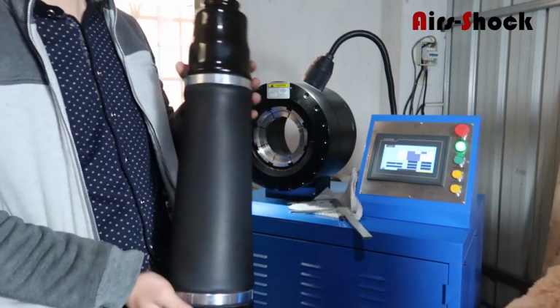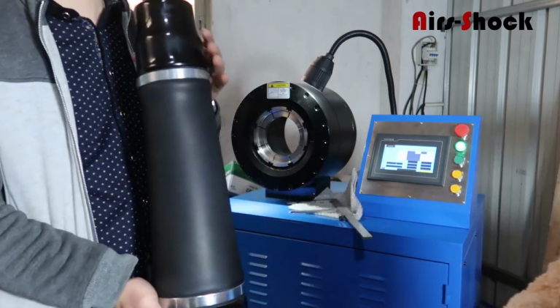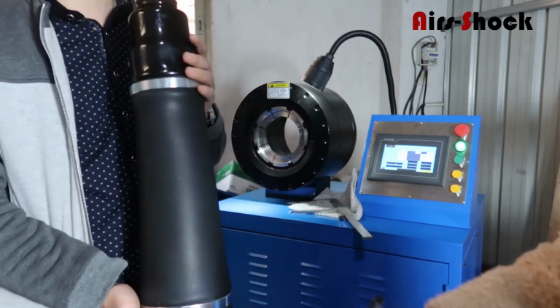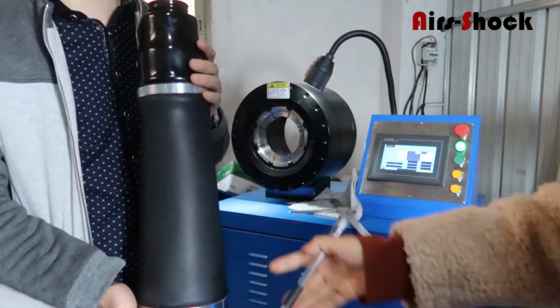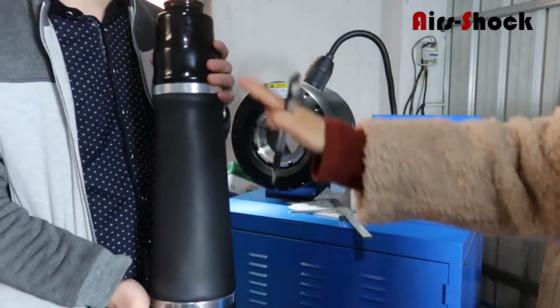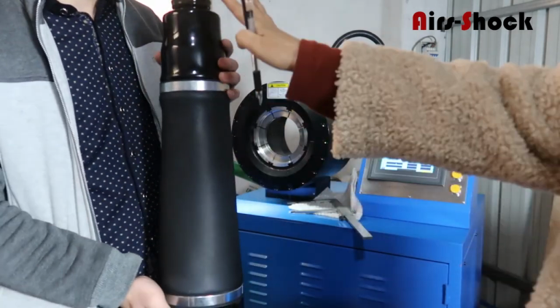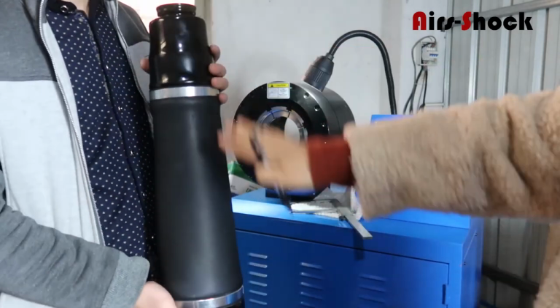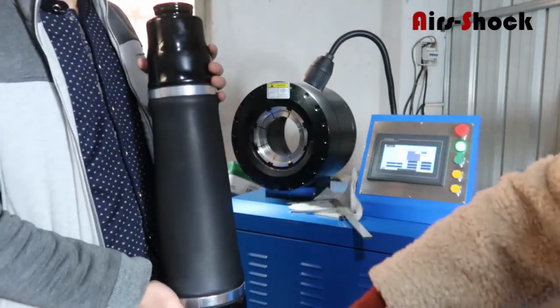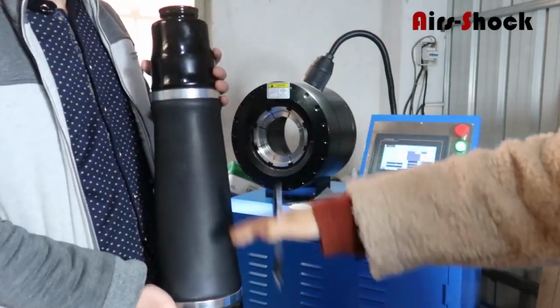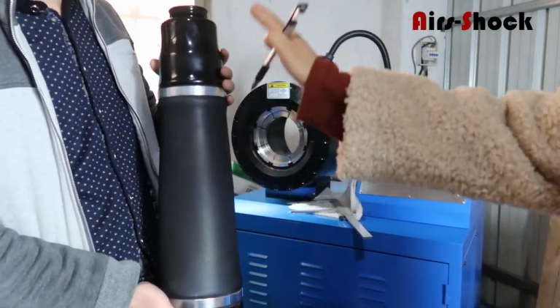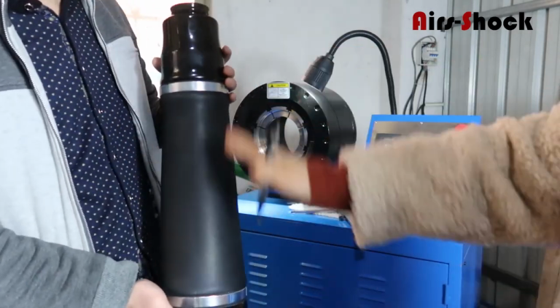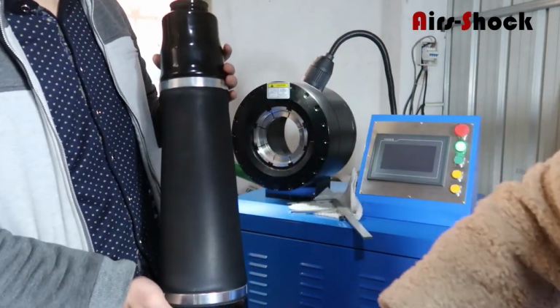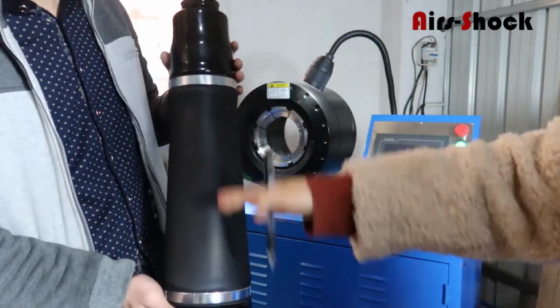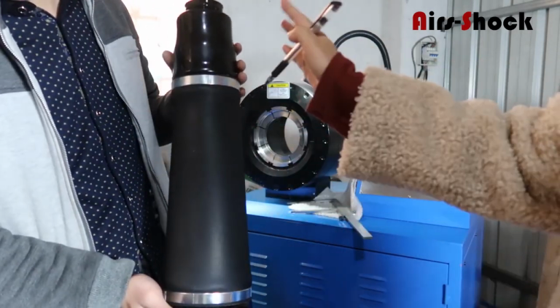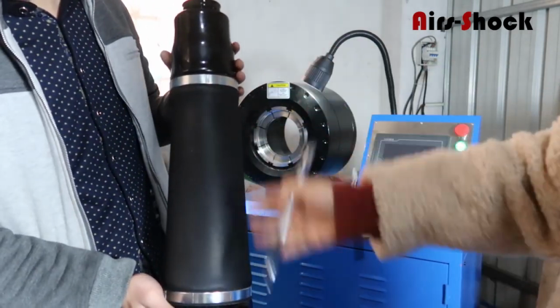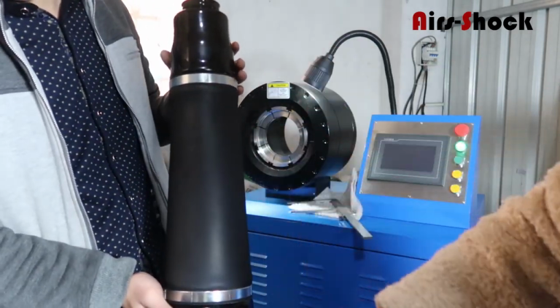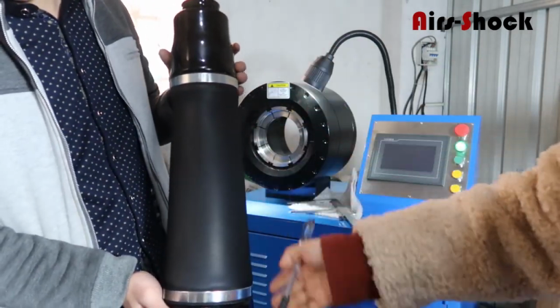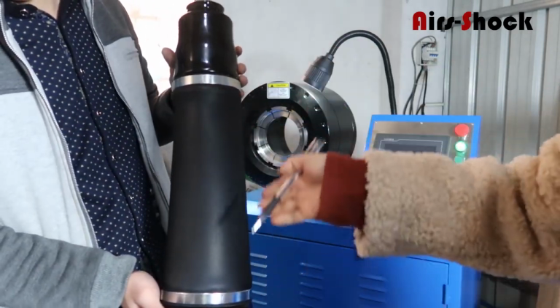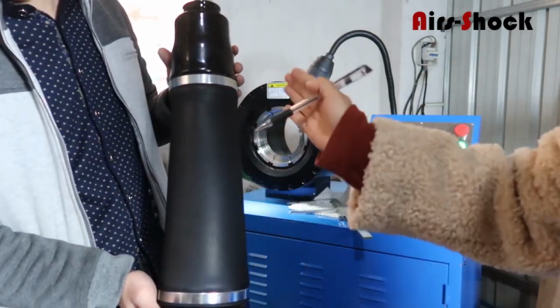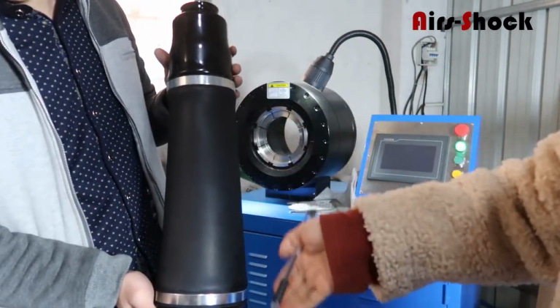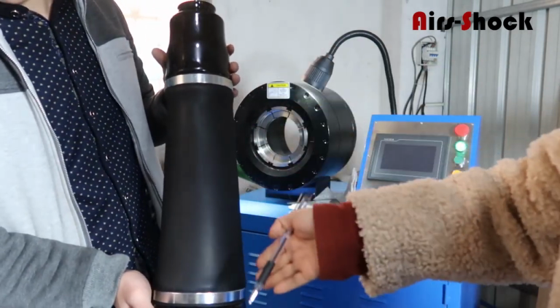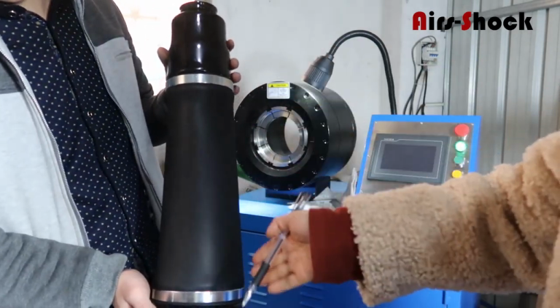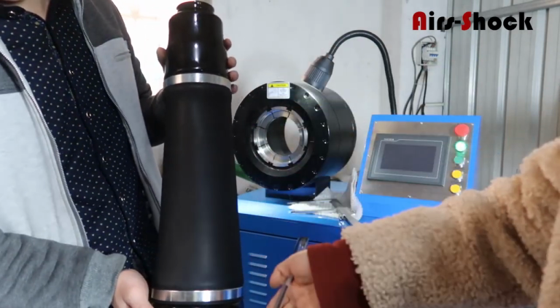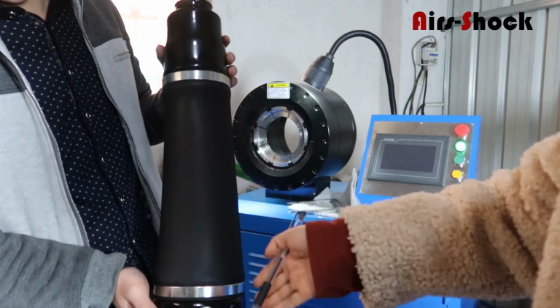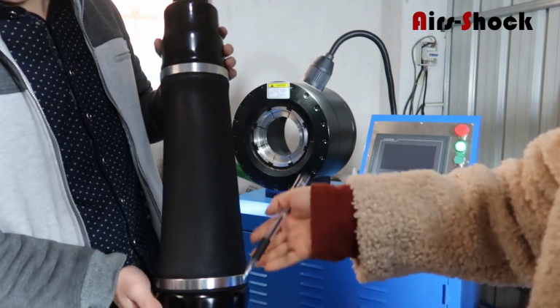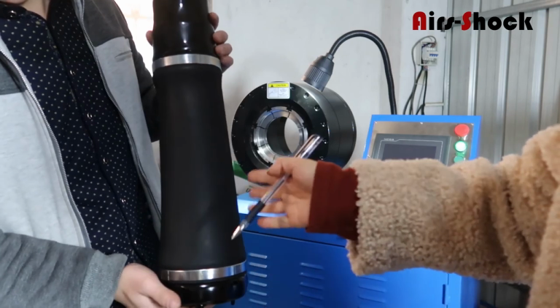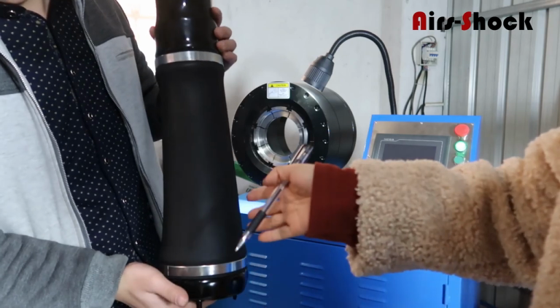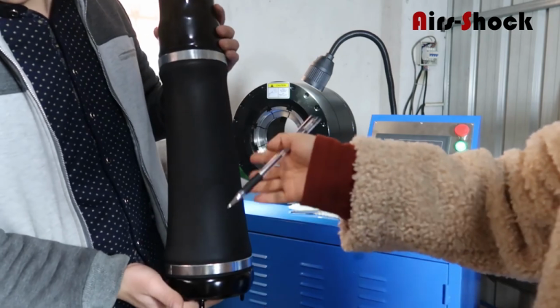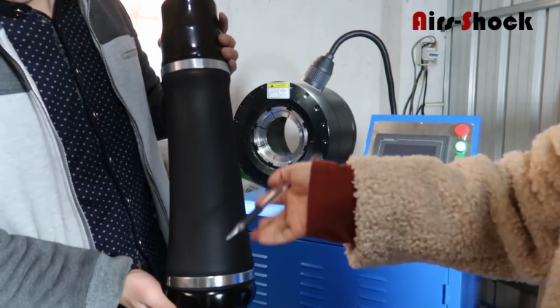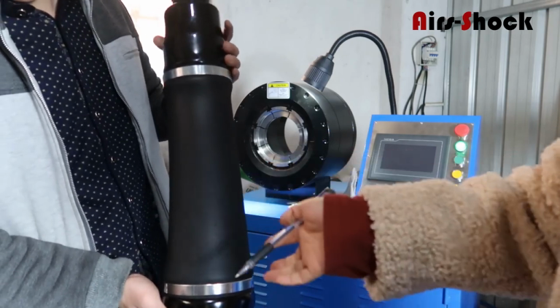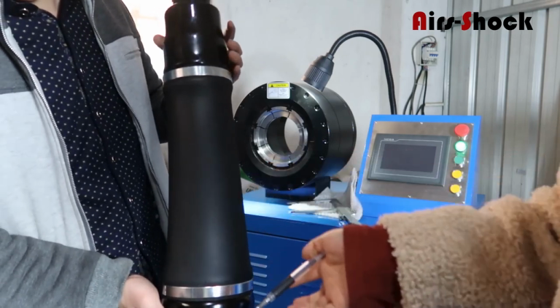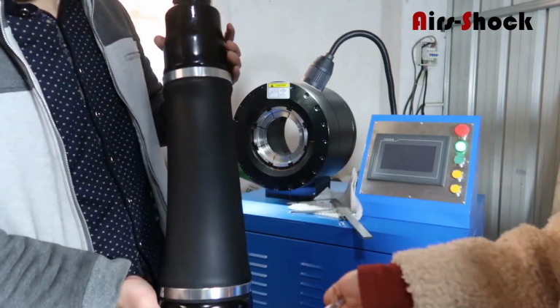Okay, we finish the clipping for the whole 164 front air spring bag.